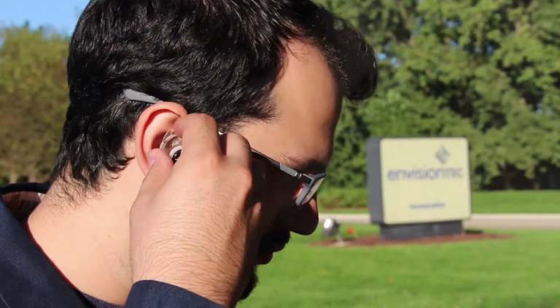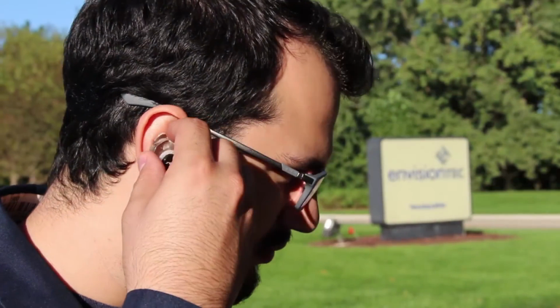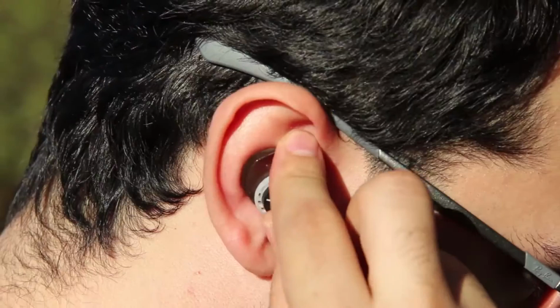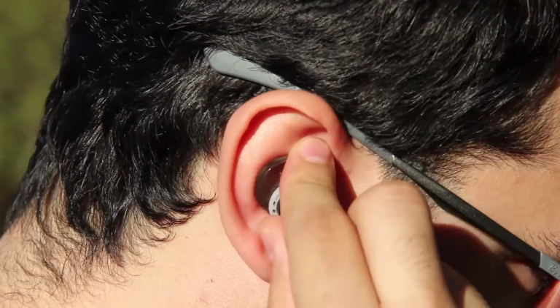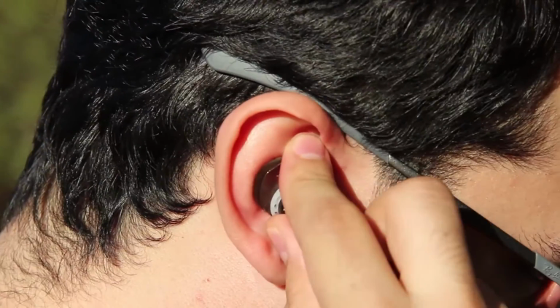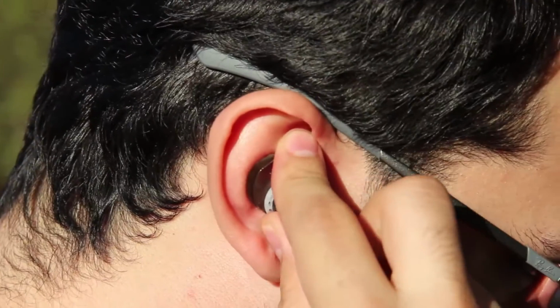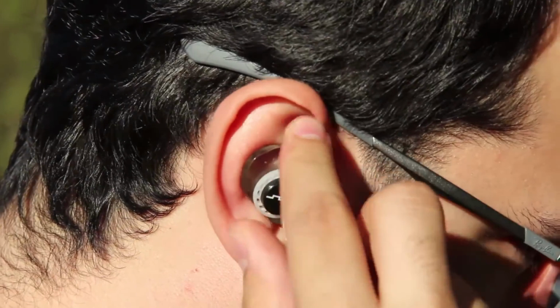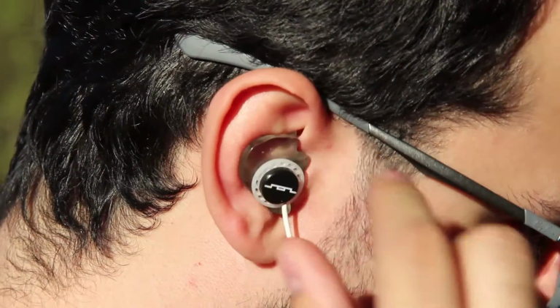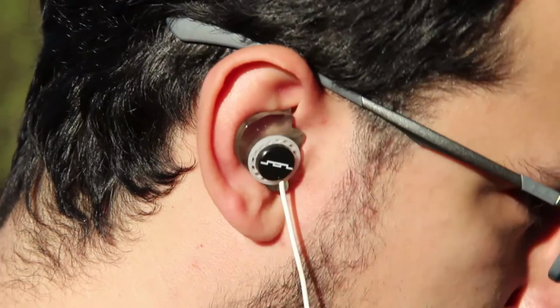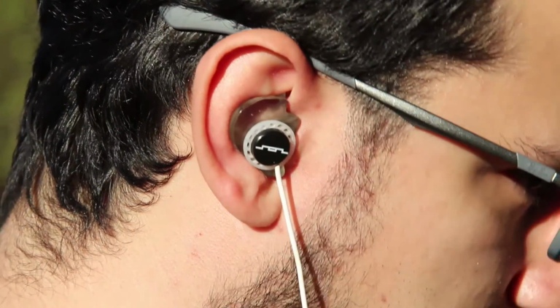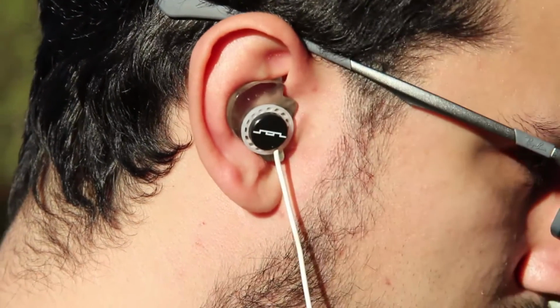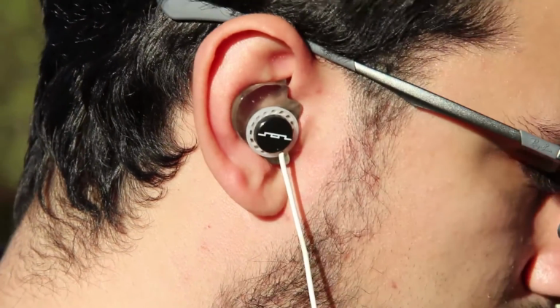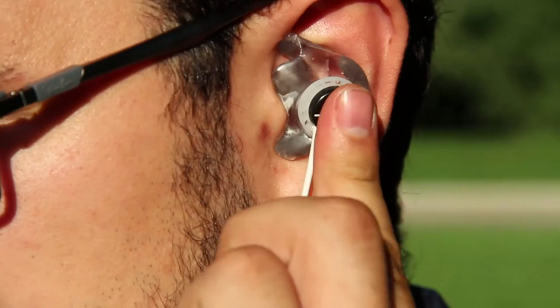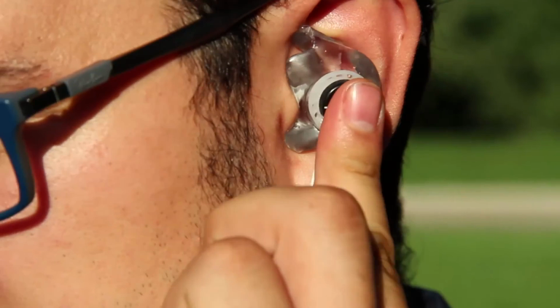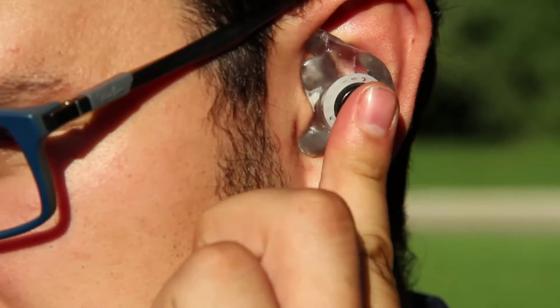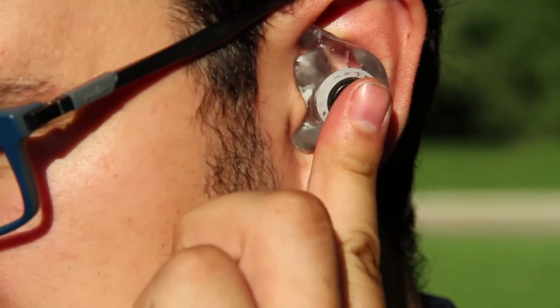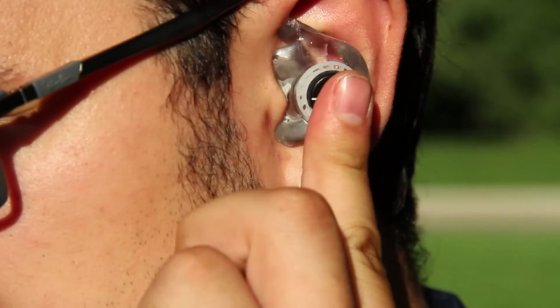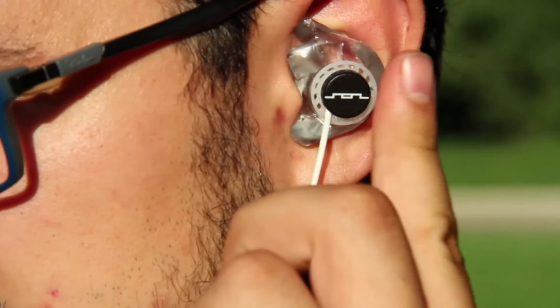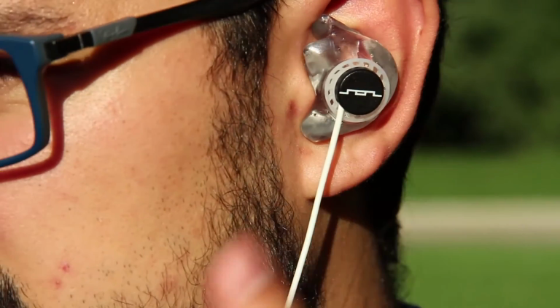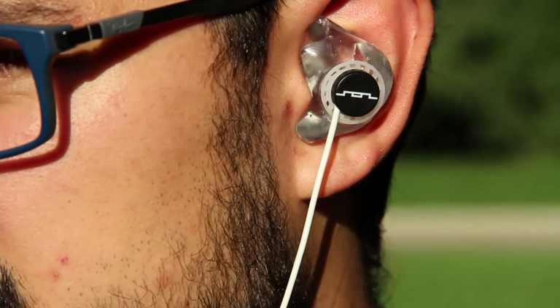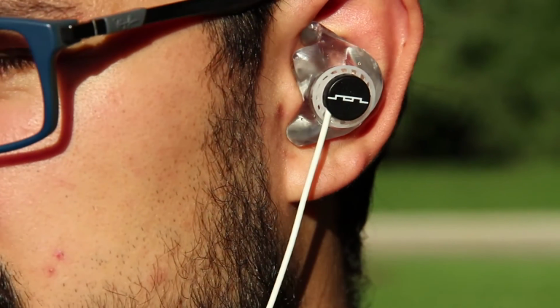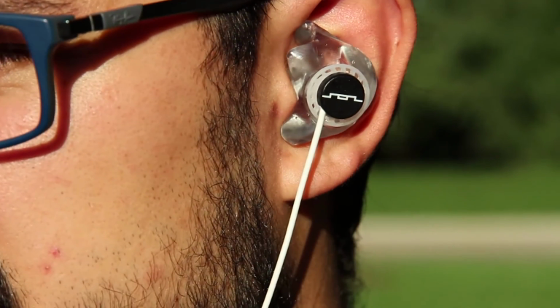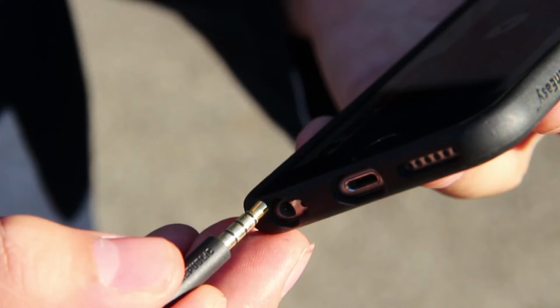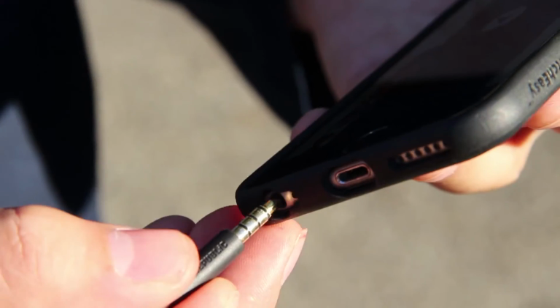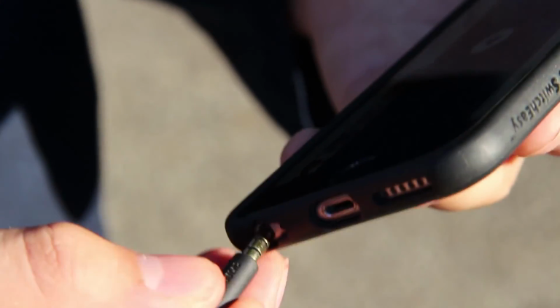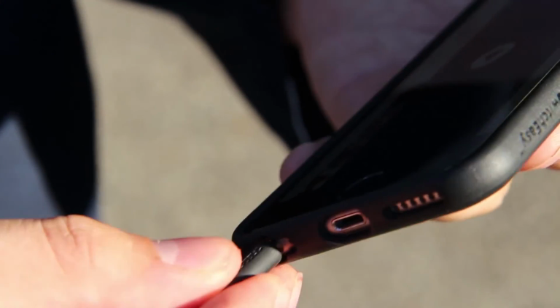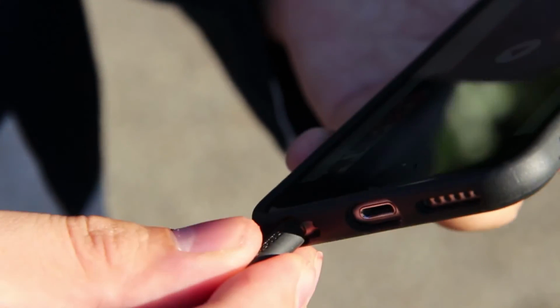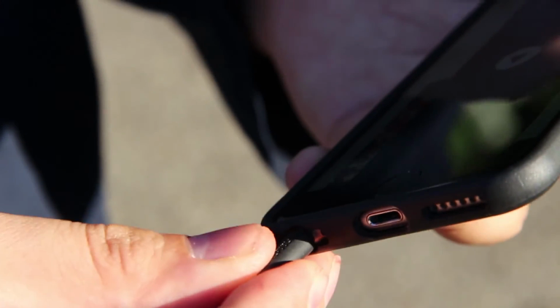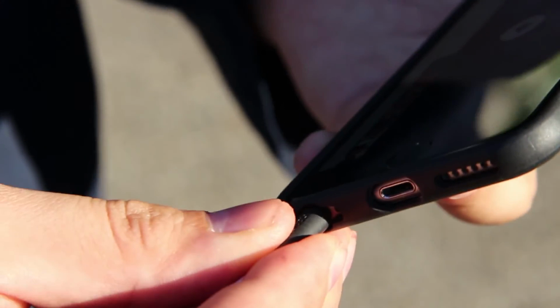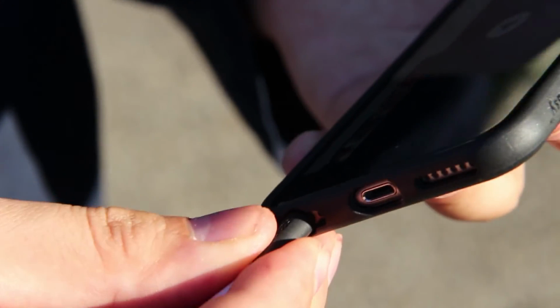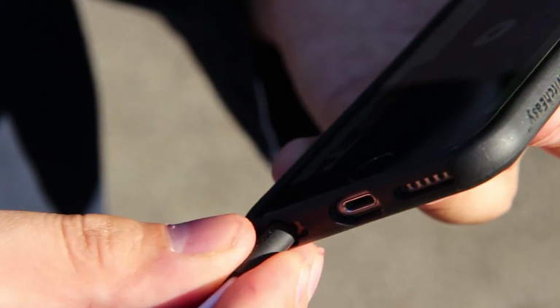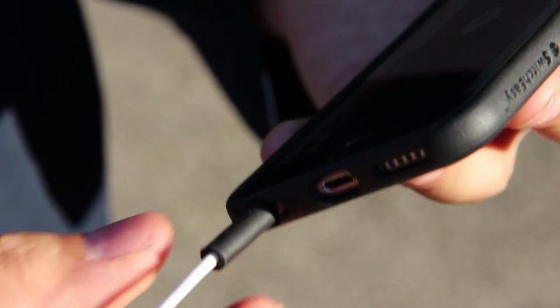Now we can enjoy the comfort of our custom fitted earphones.